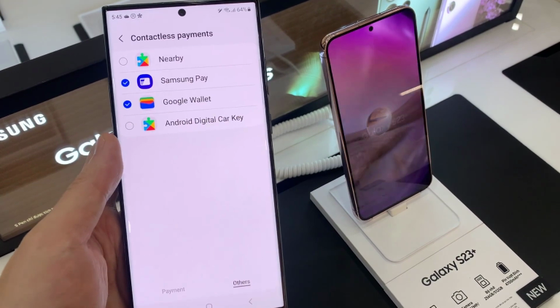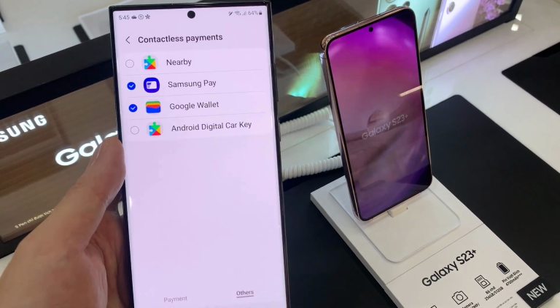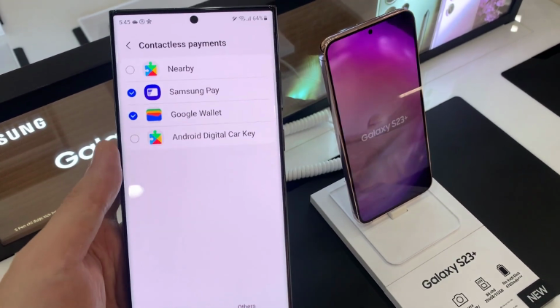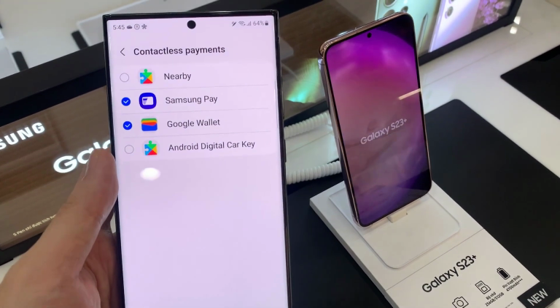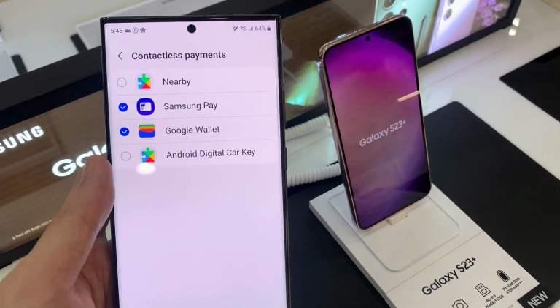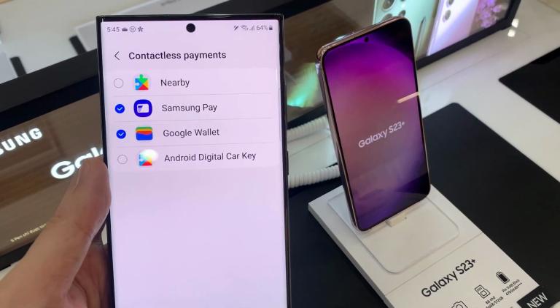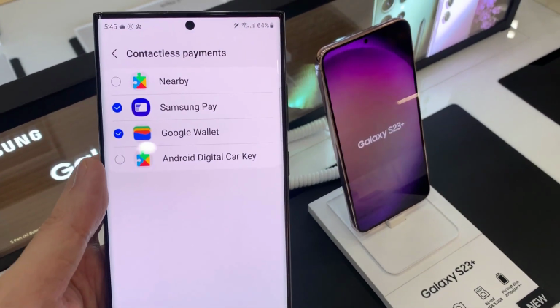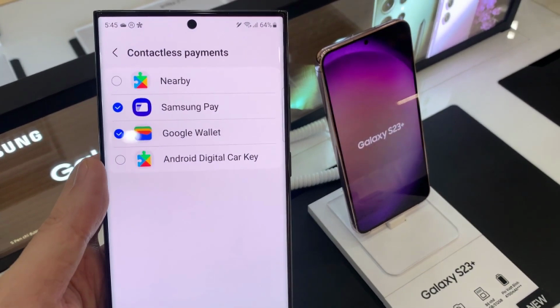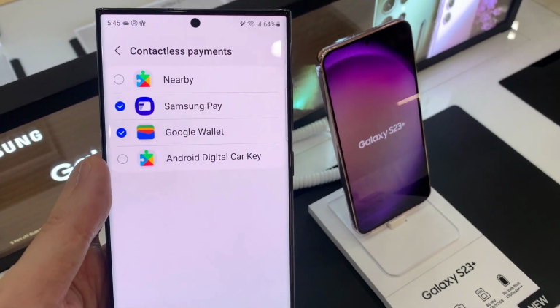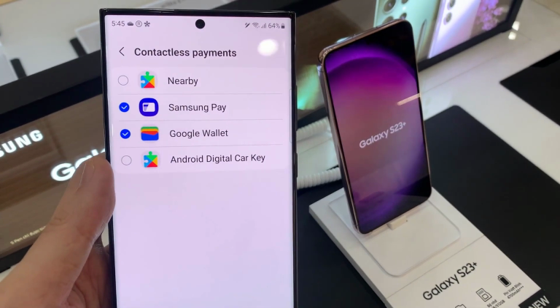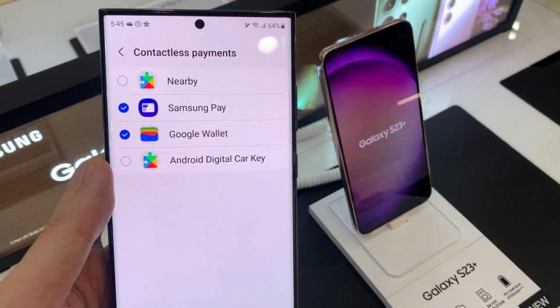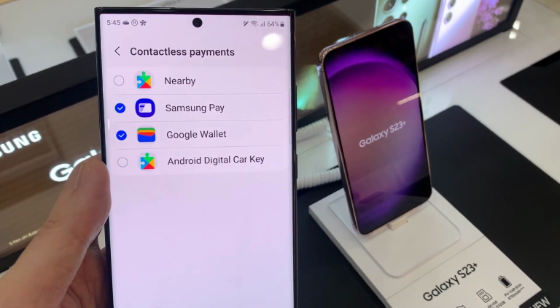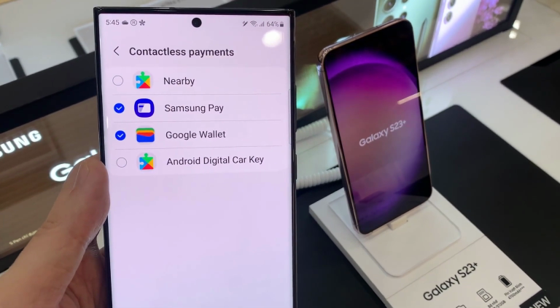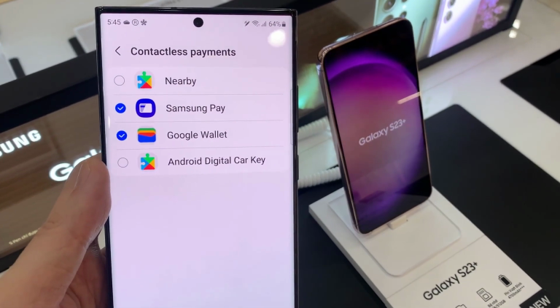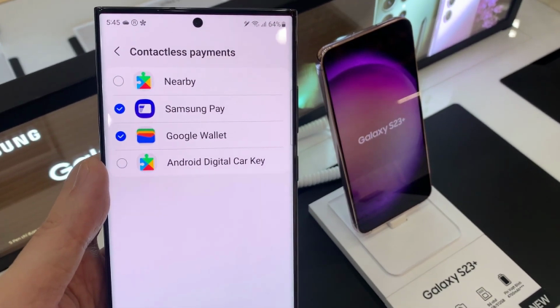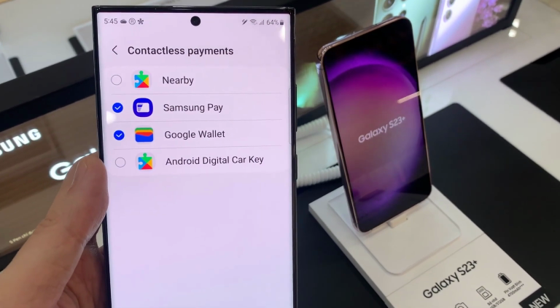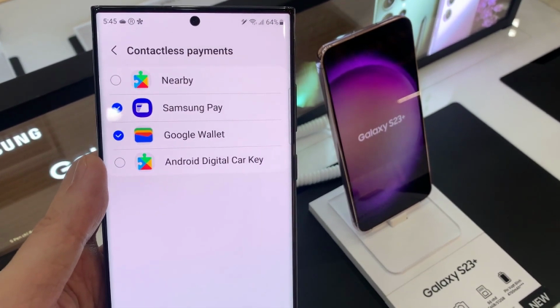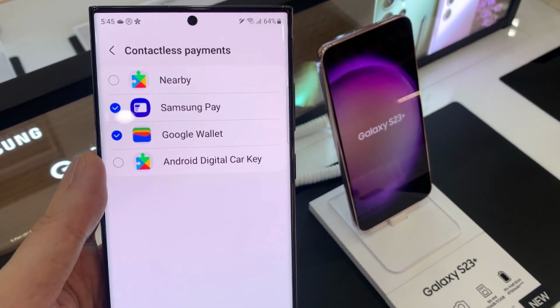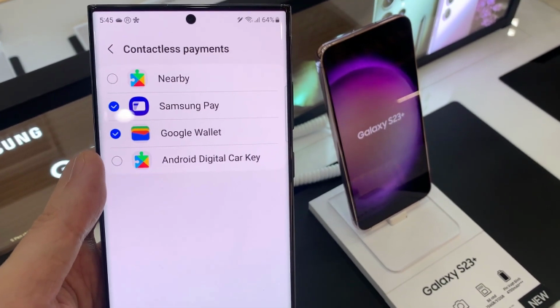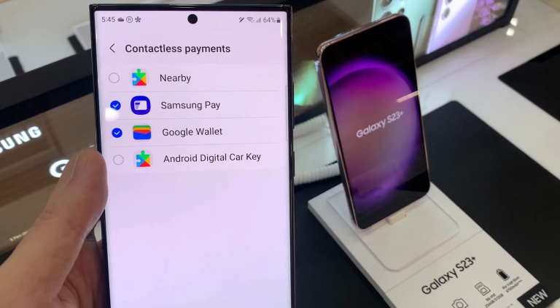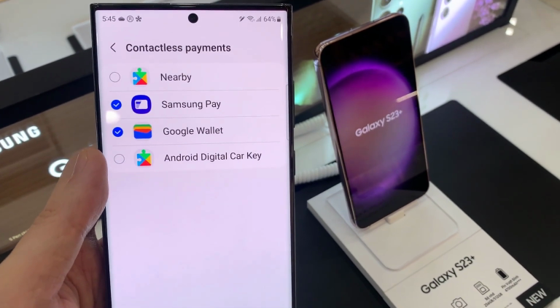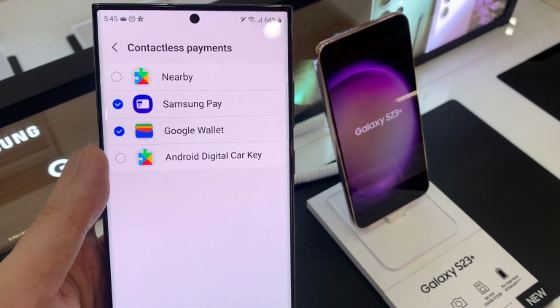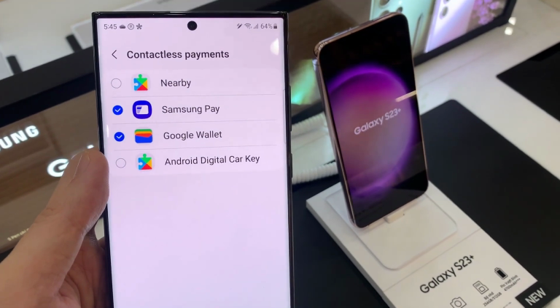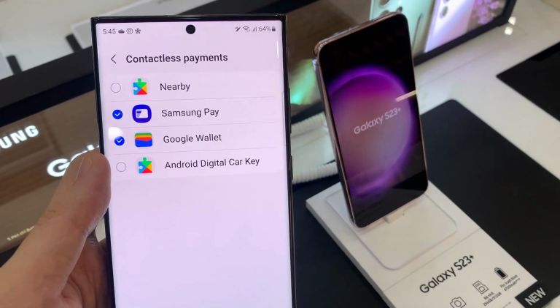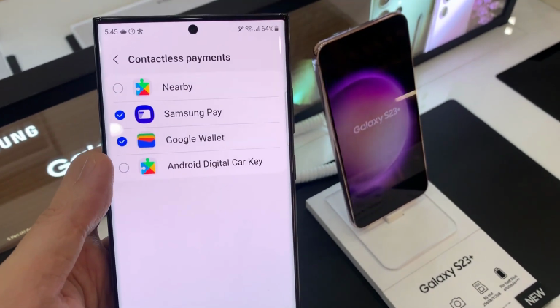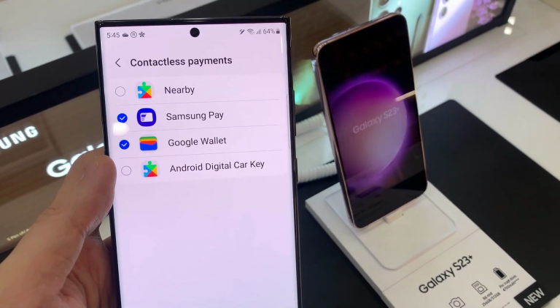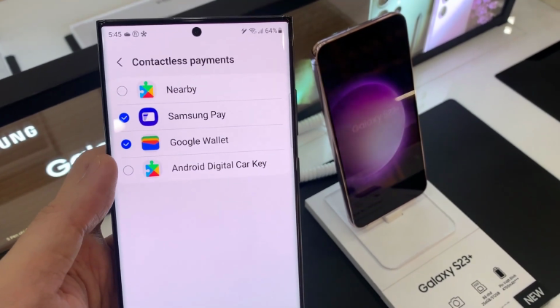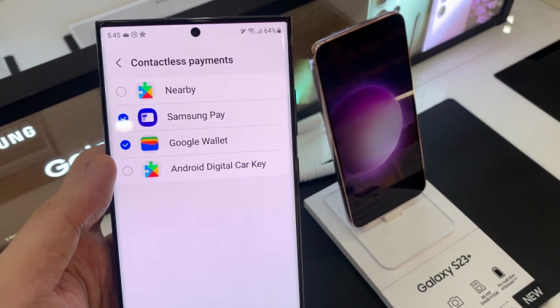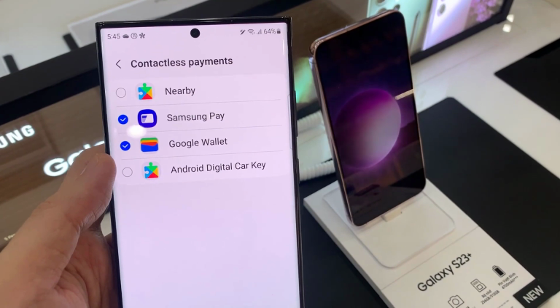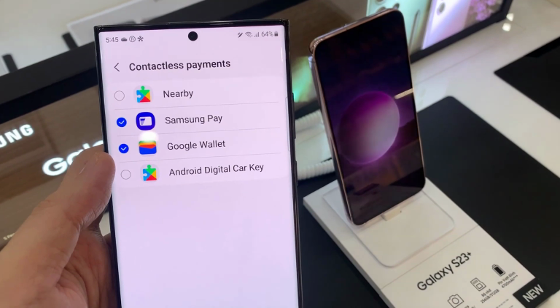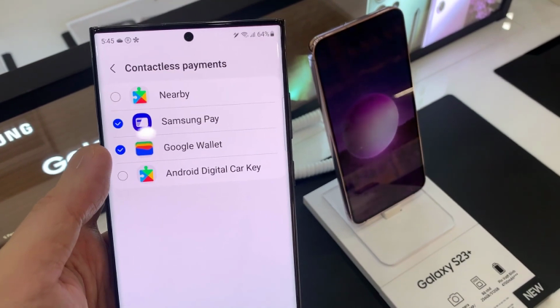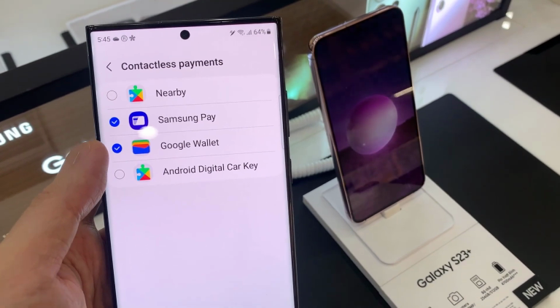At the top here, you can choose either Google Pay or Samsung Pay. Select one of the two options.